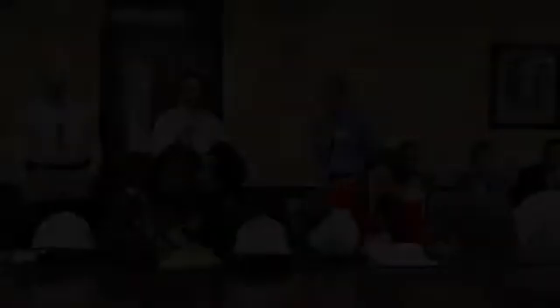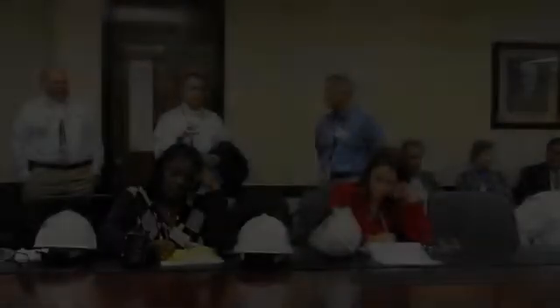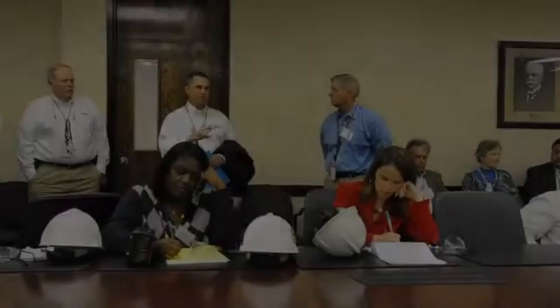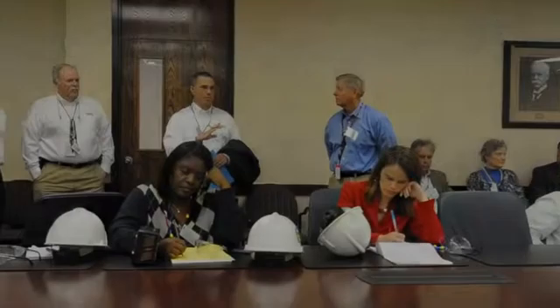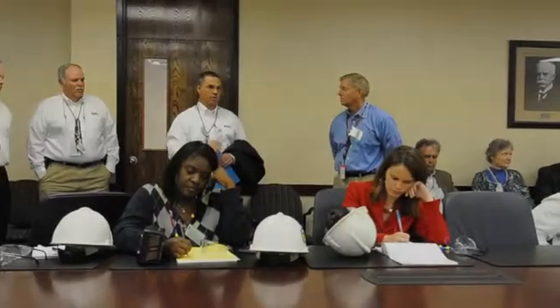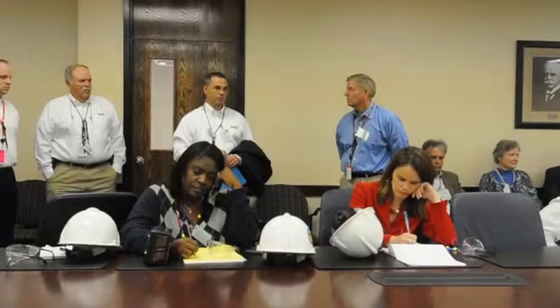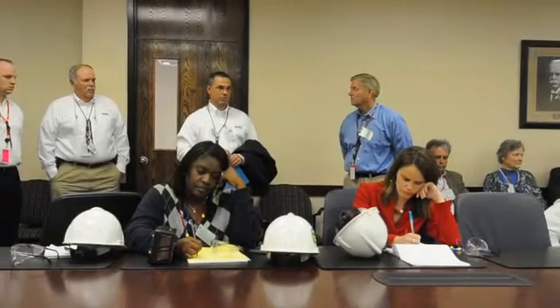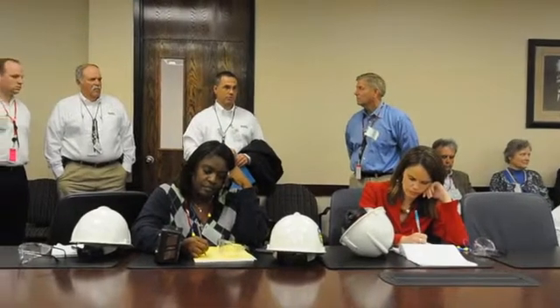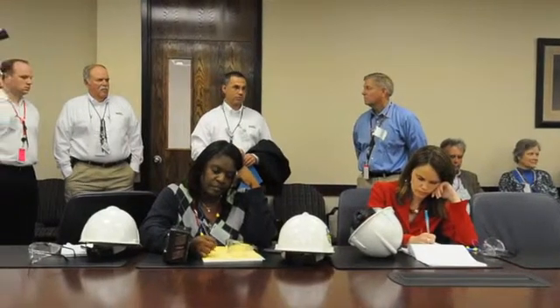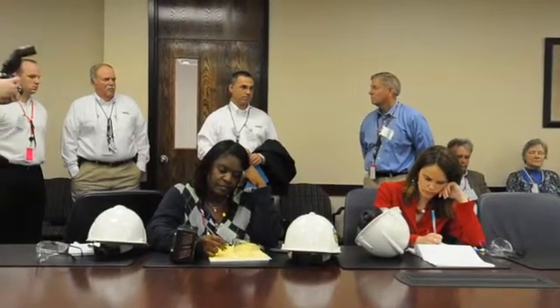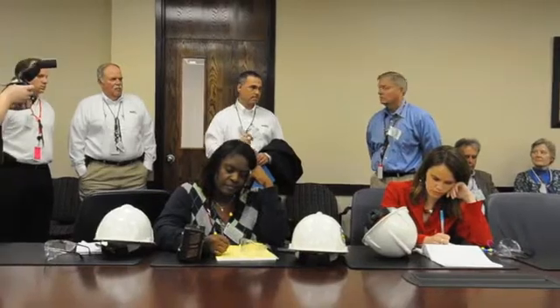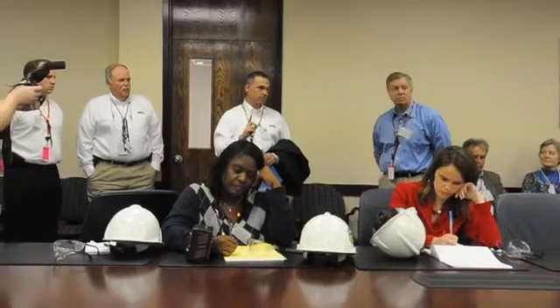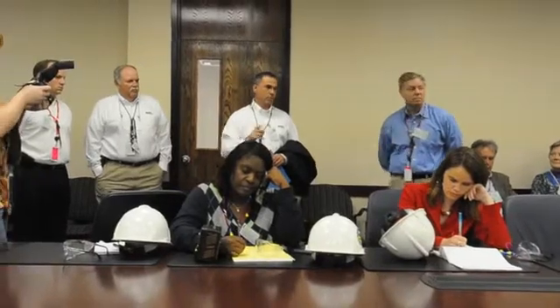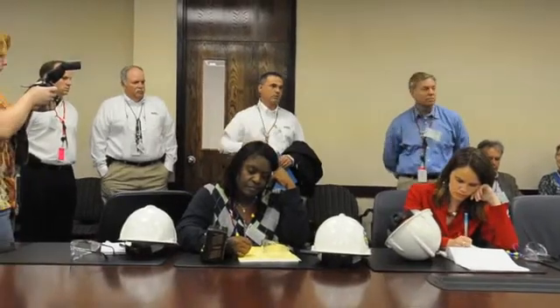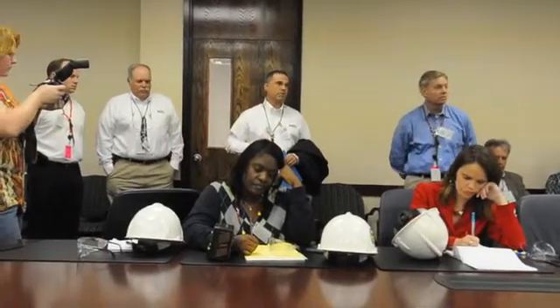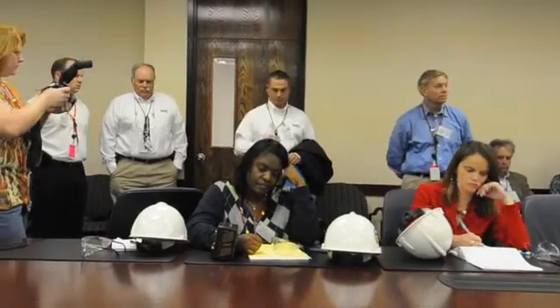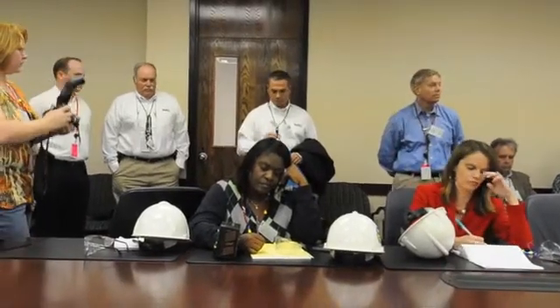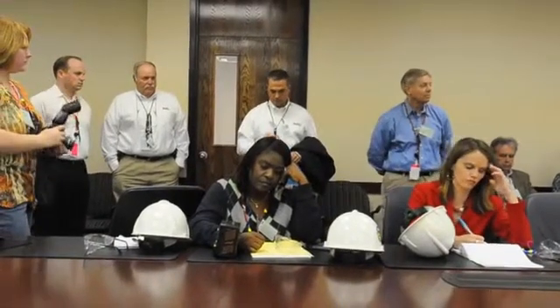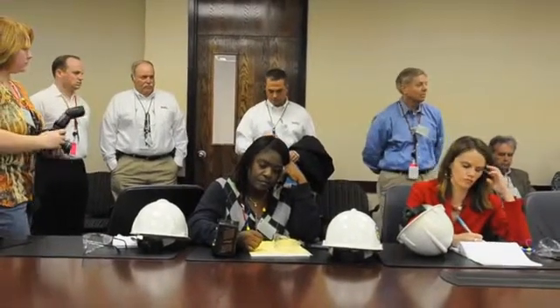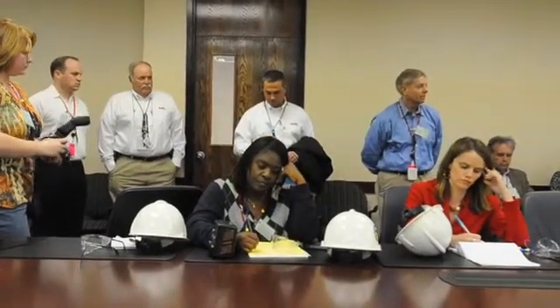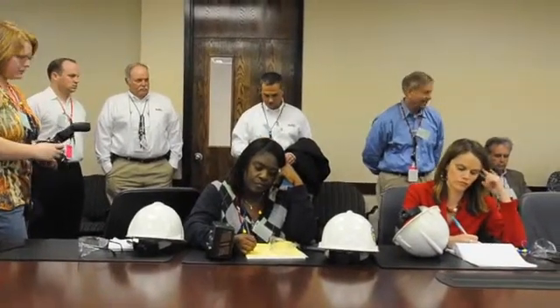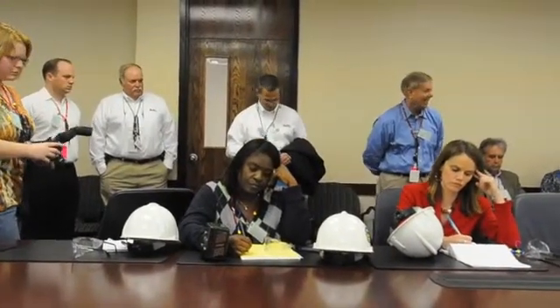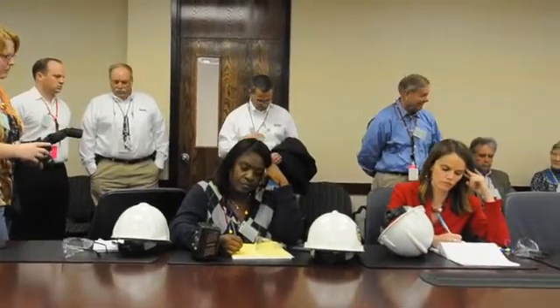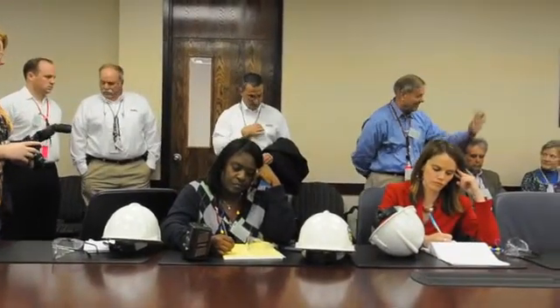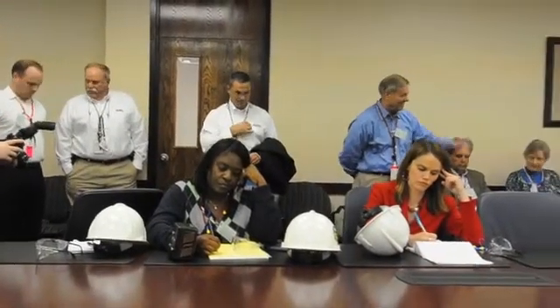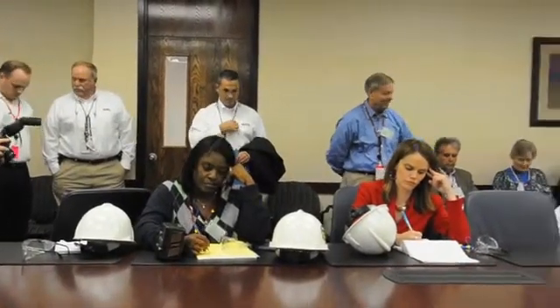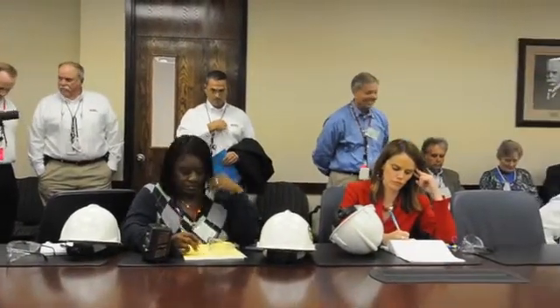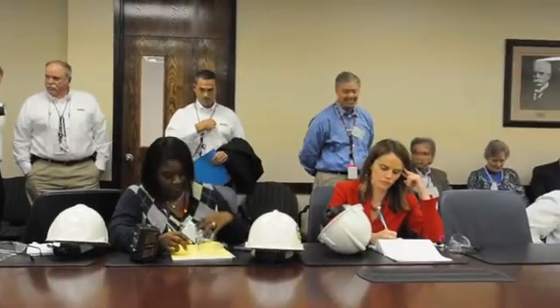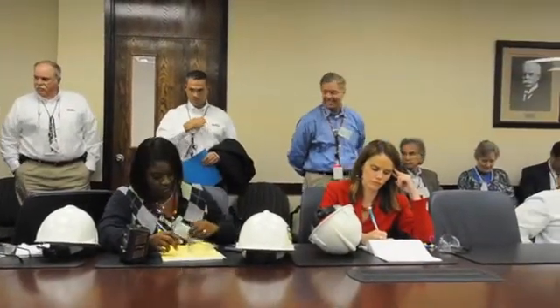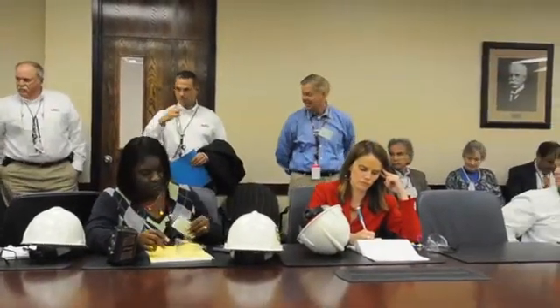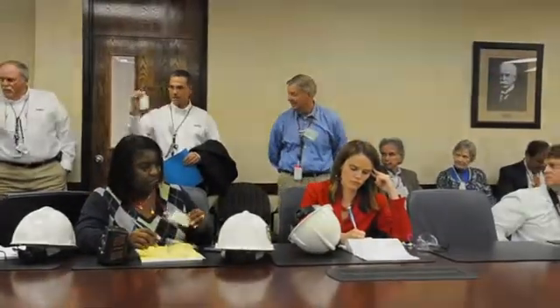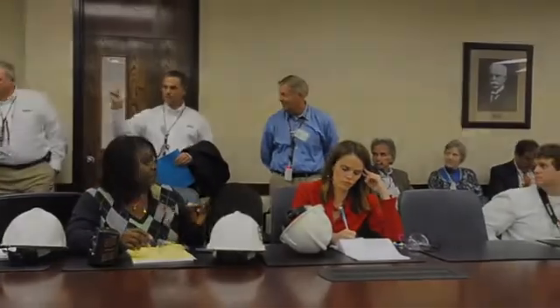And then from there, we'll walk on to the control room. Before we do, each of you should have one of these green cards on your visitor's badge.